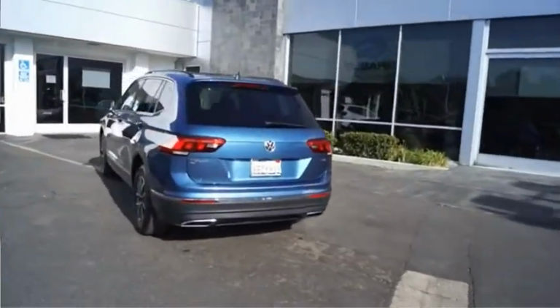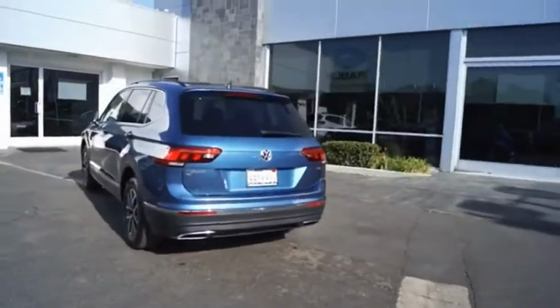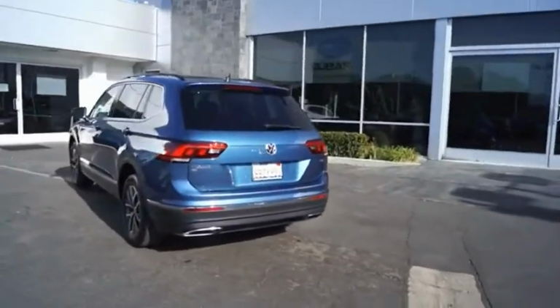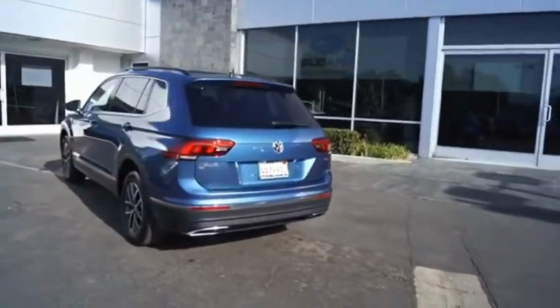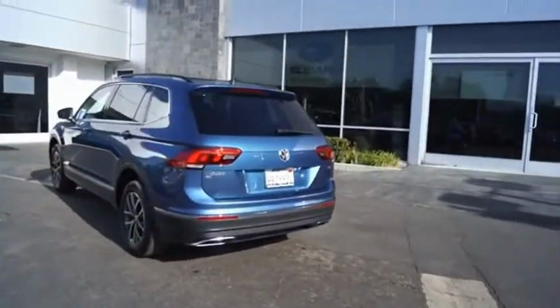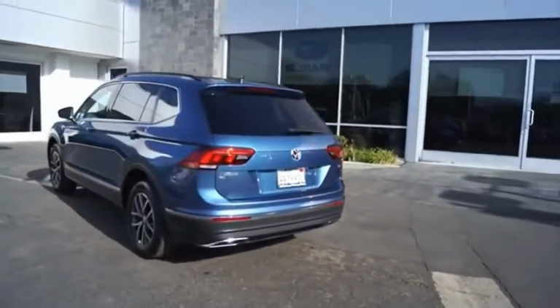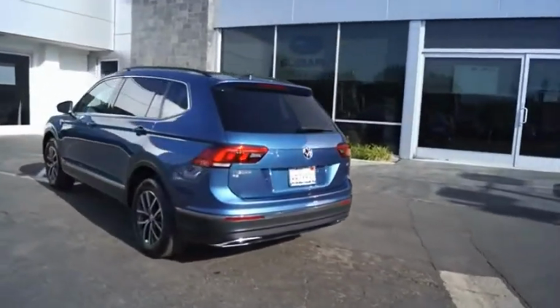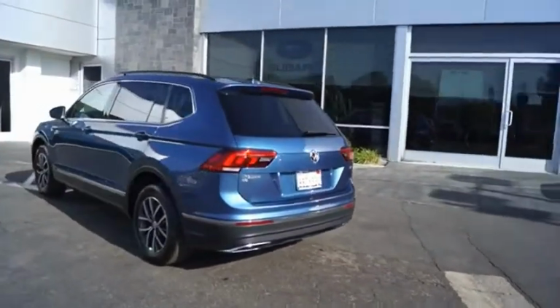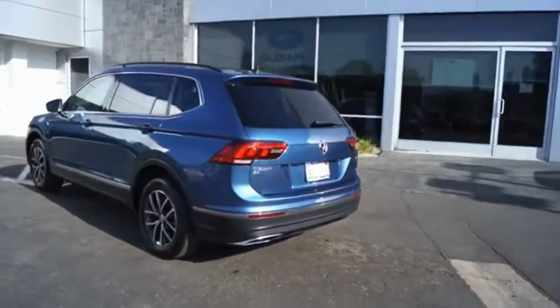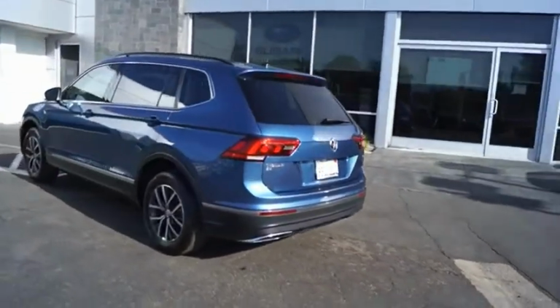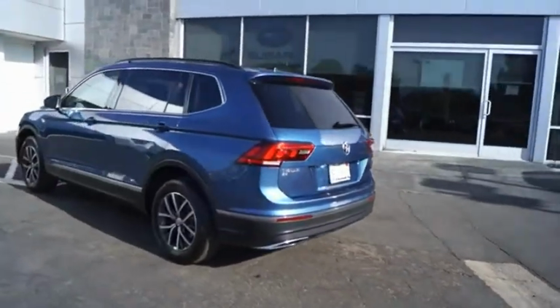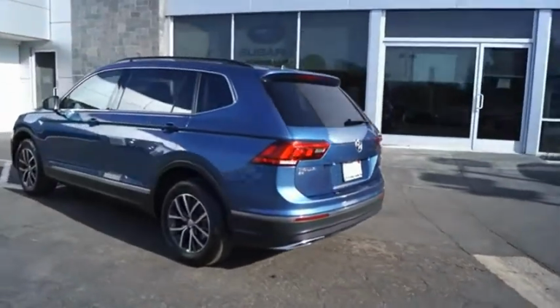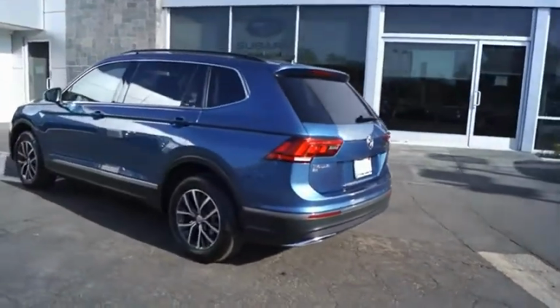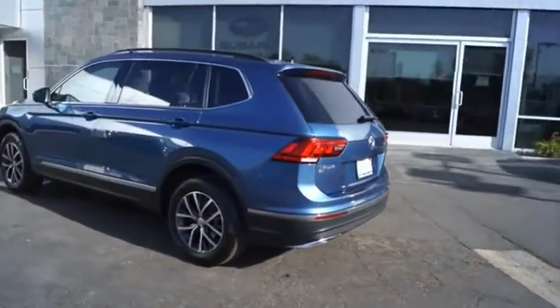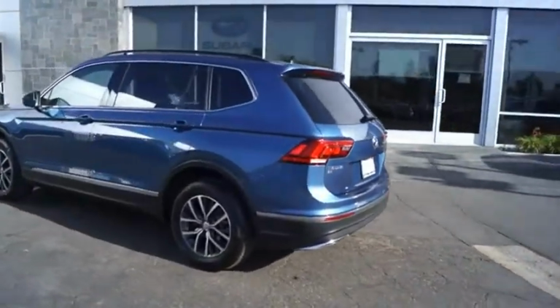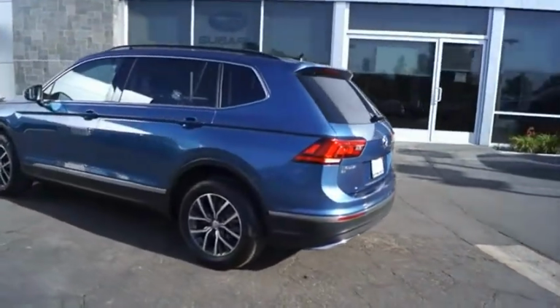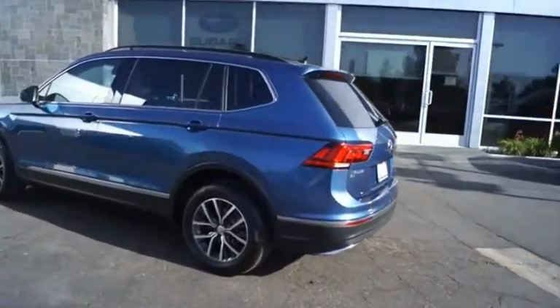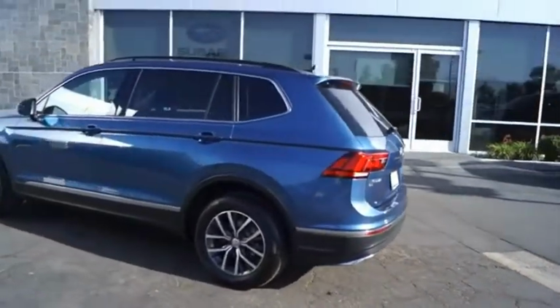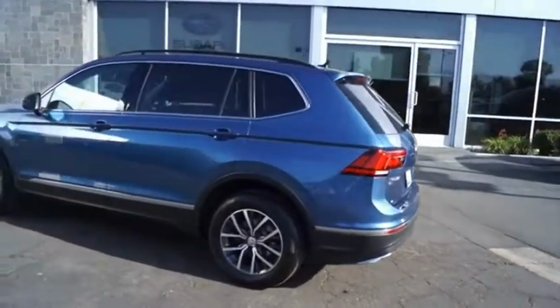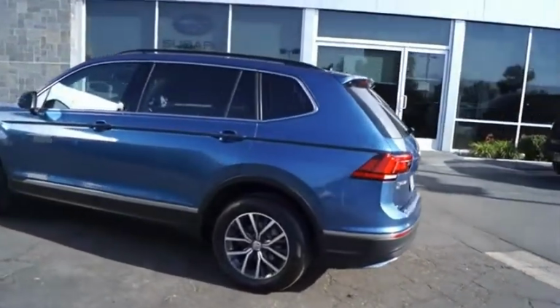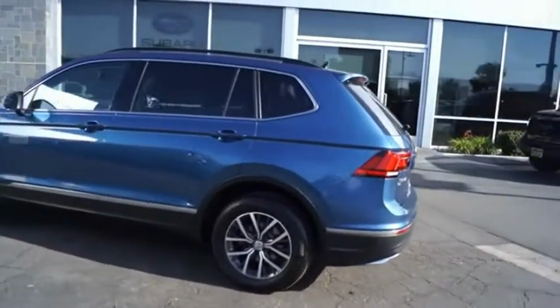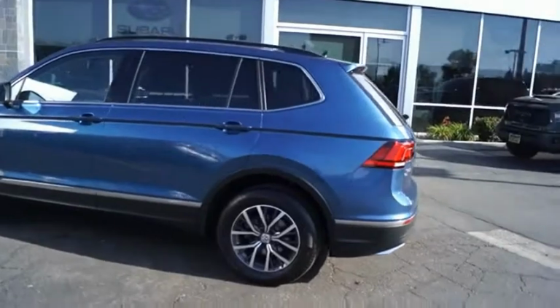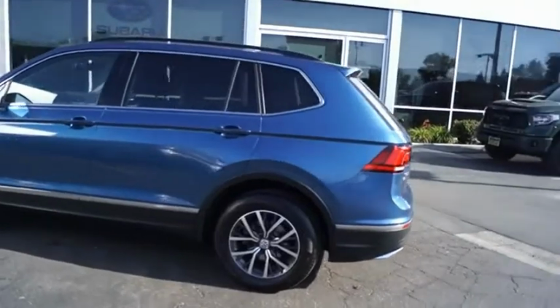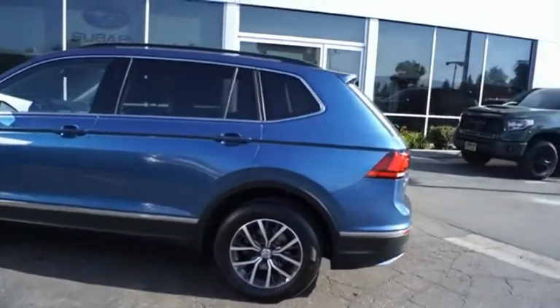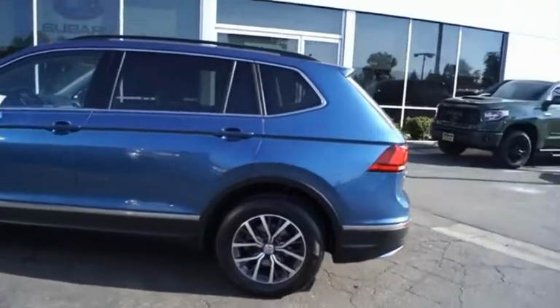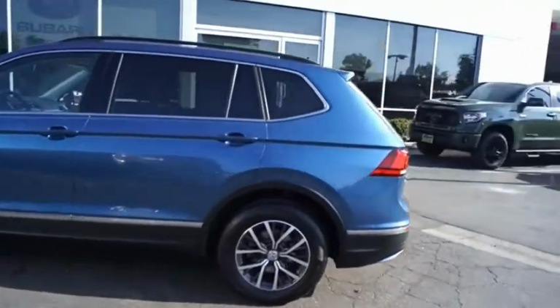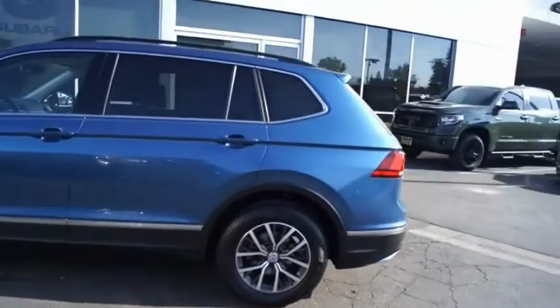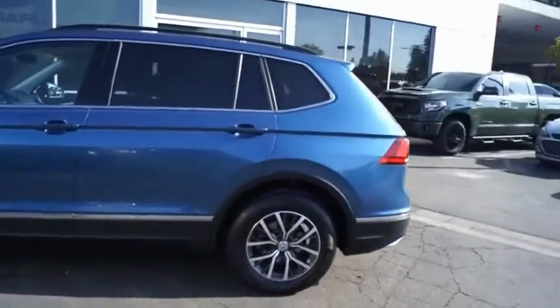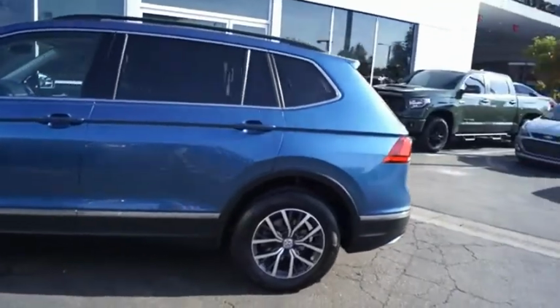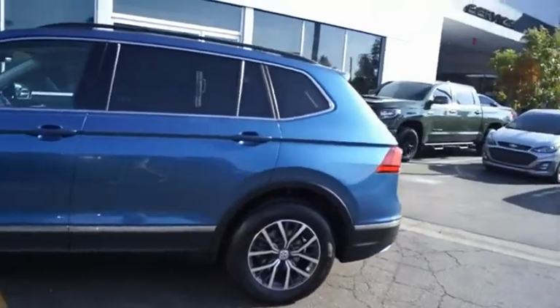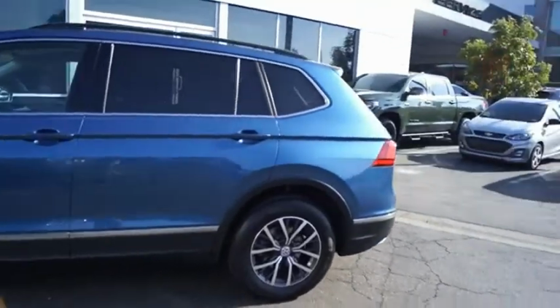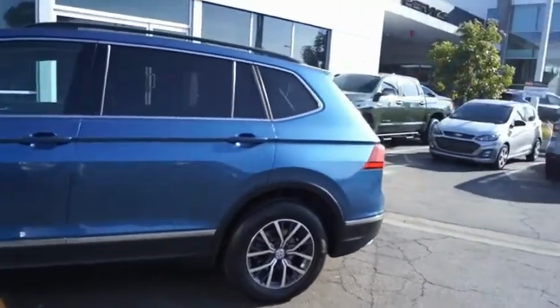With the Volkswagen Tiguan, it's good to be turbo. Turbo with class. Come see the car for yourself.